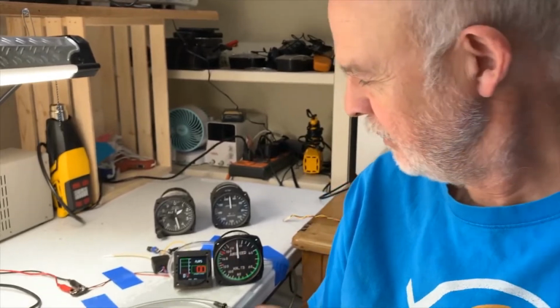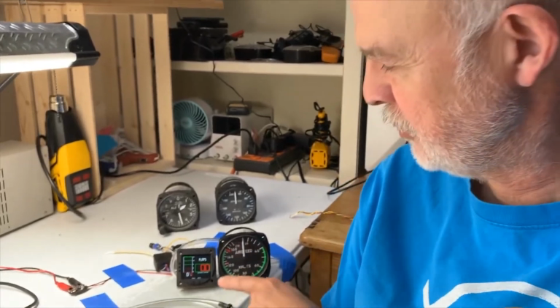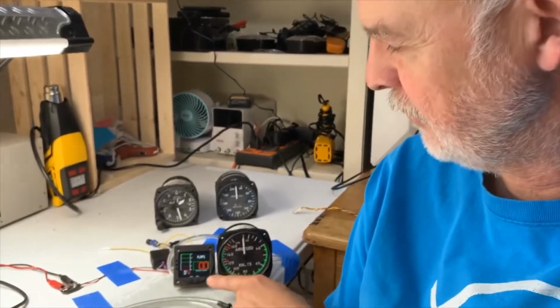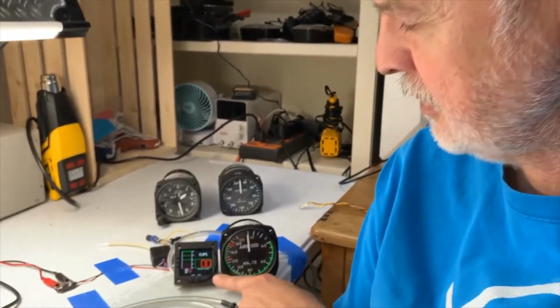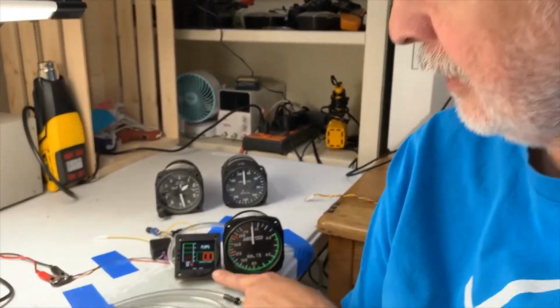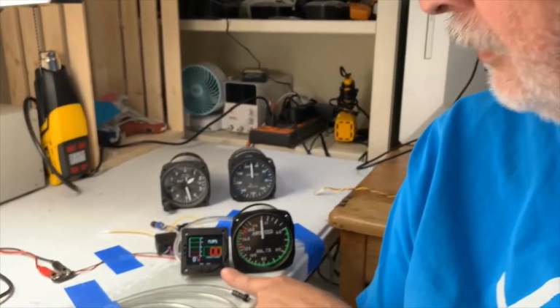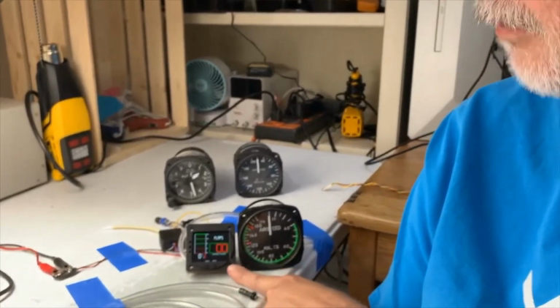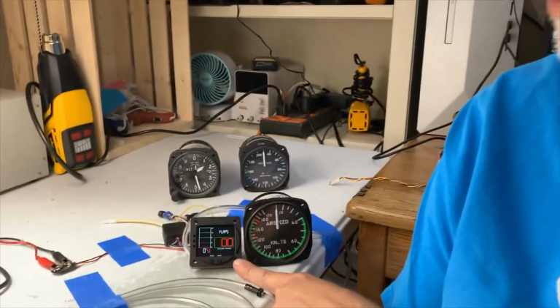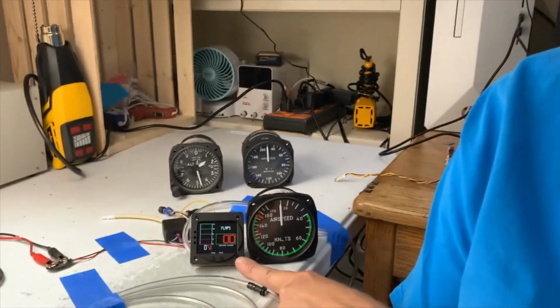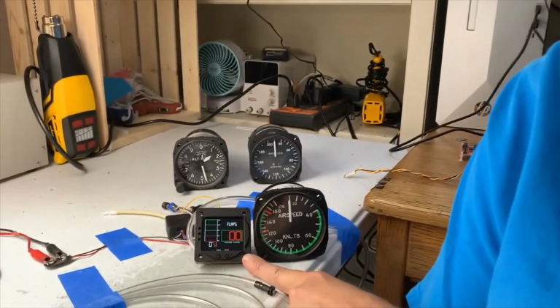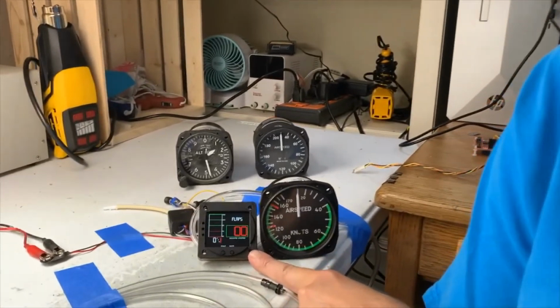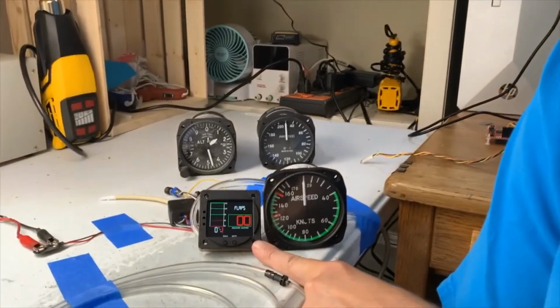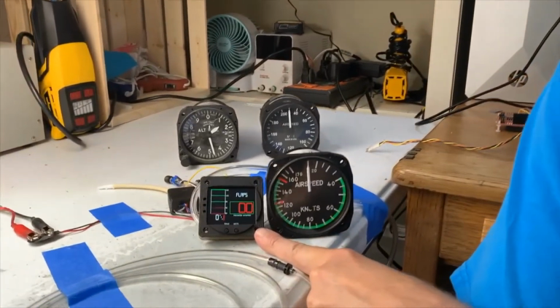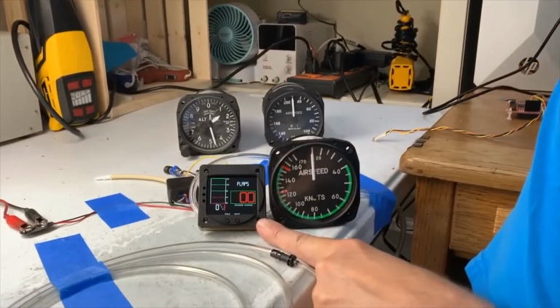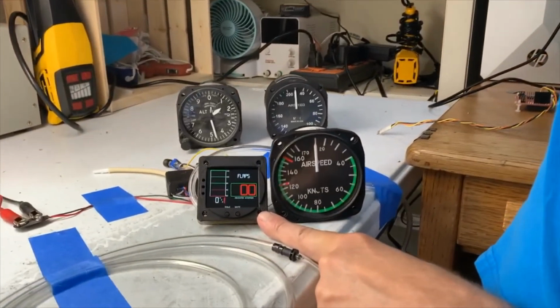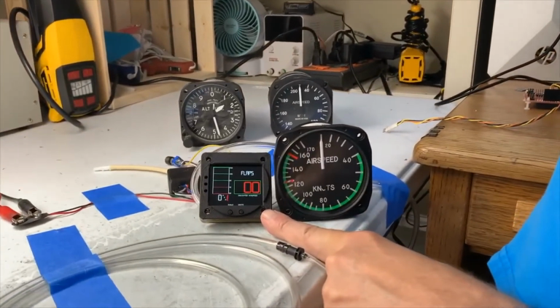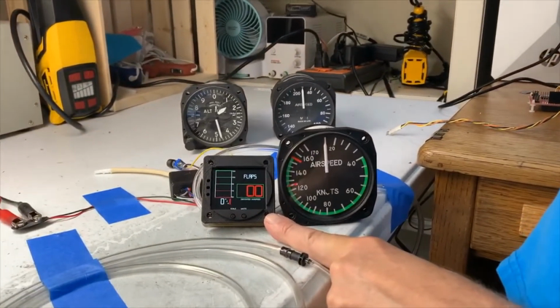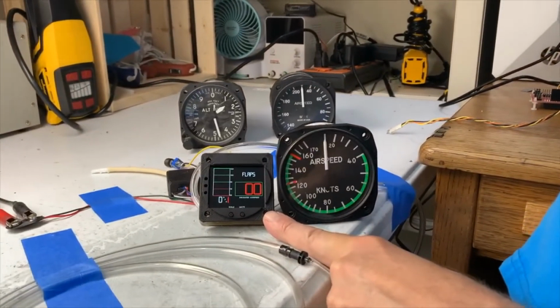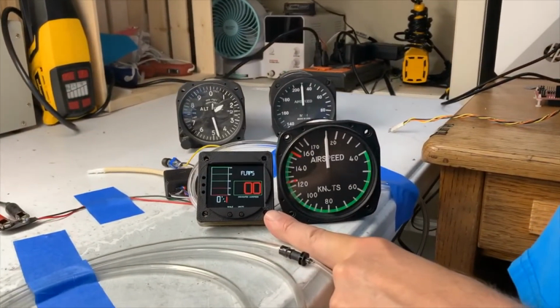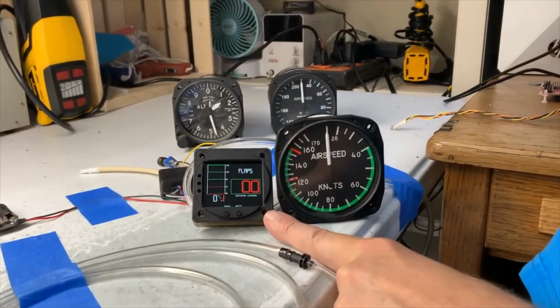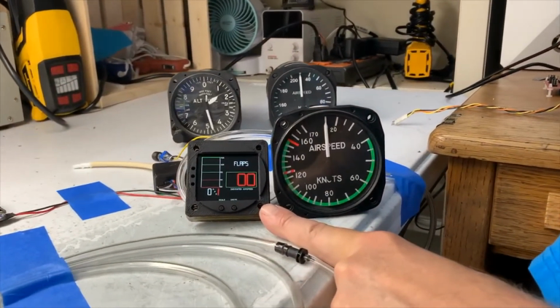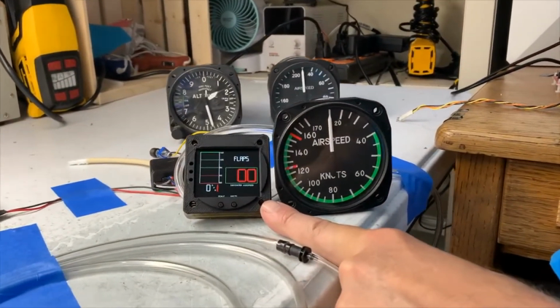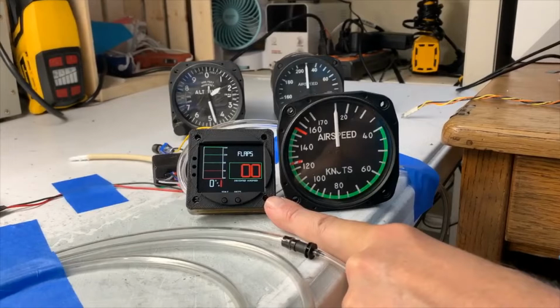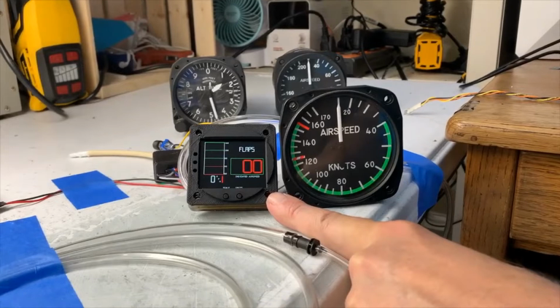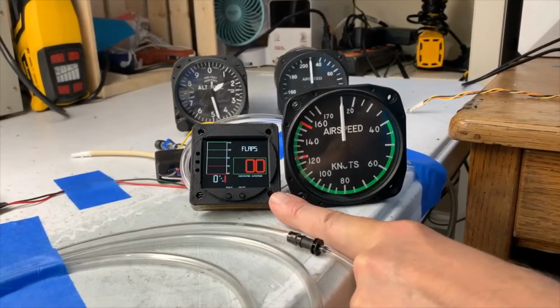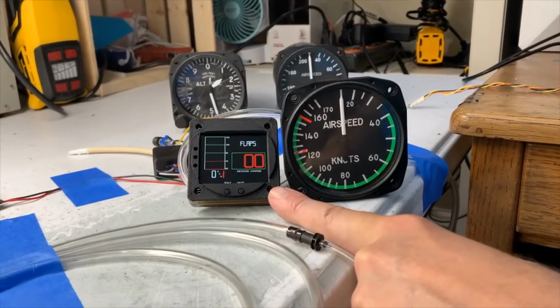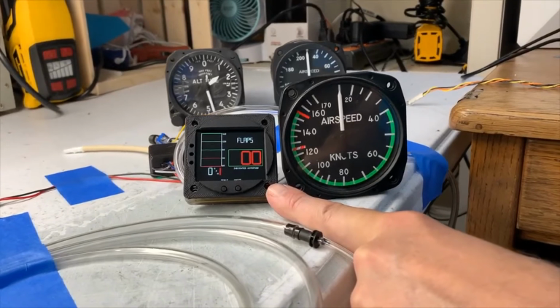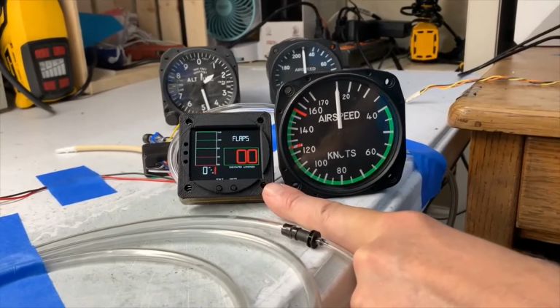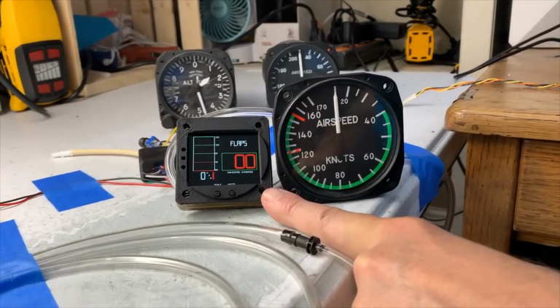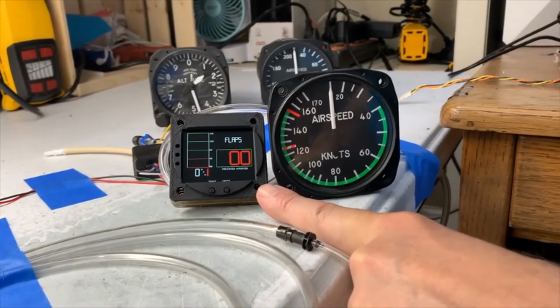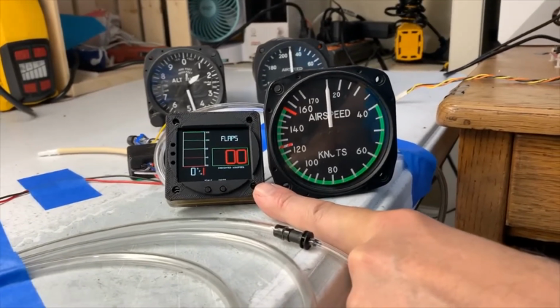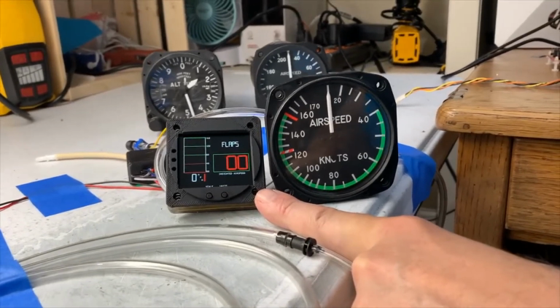First of all, it's got a really big numerical indicator for those people with challenged vision. You'll be able to see it really well.